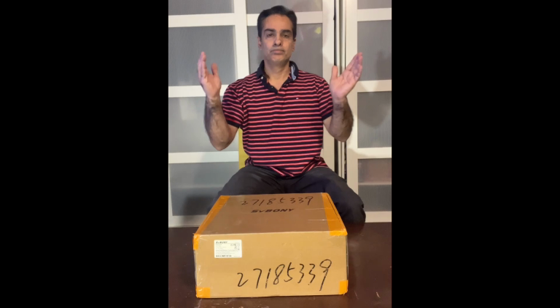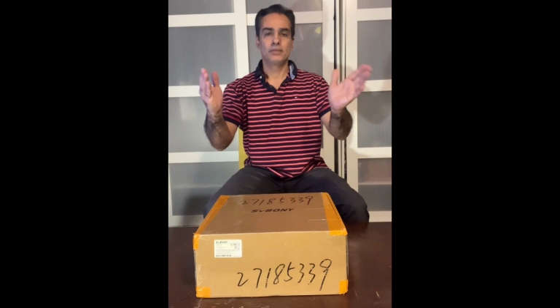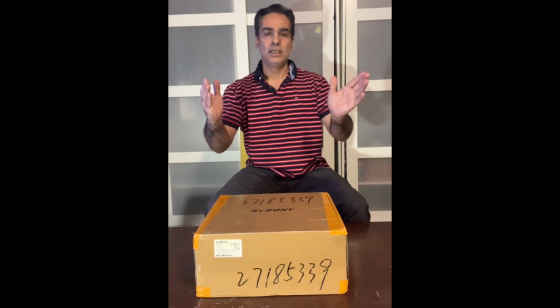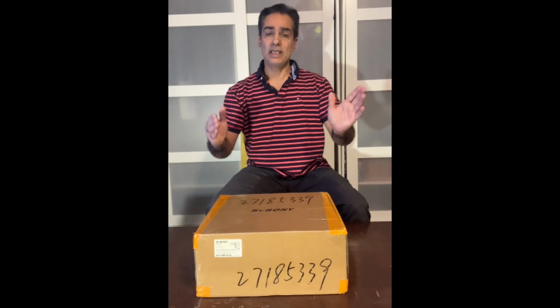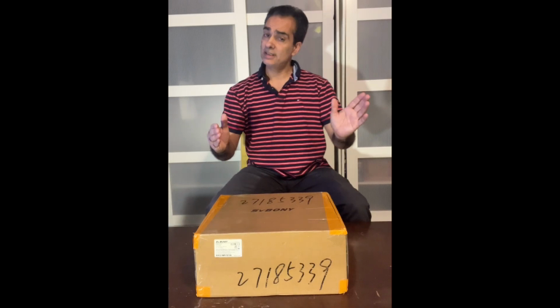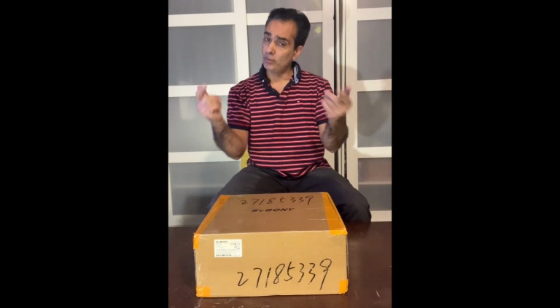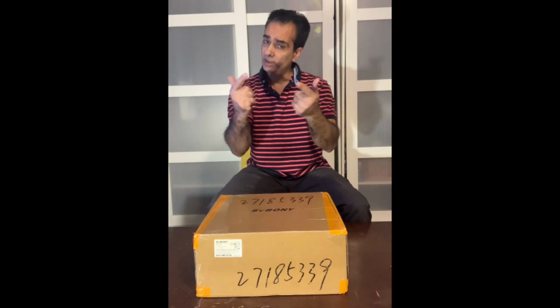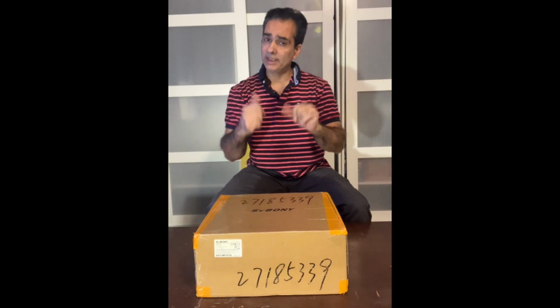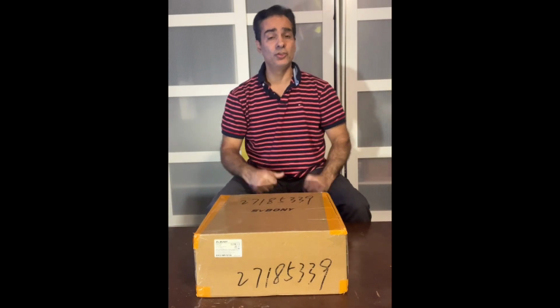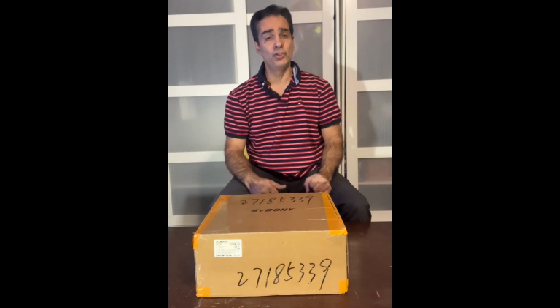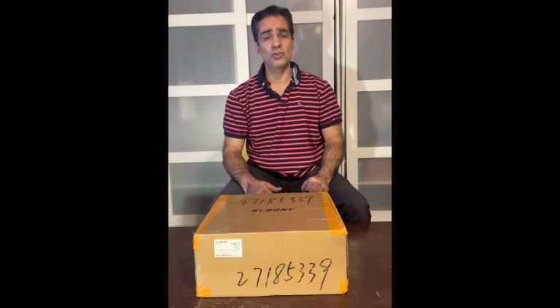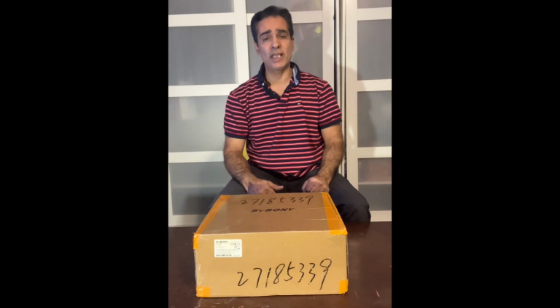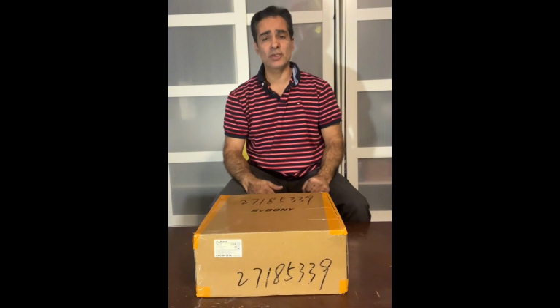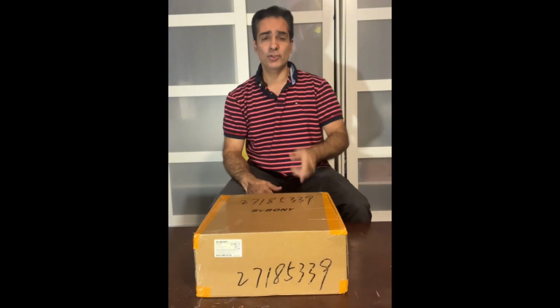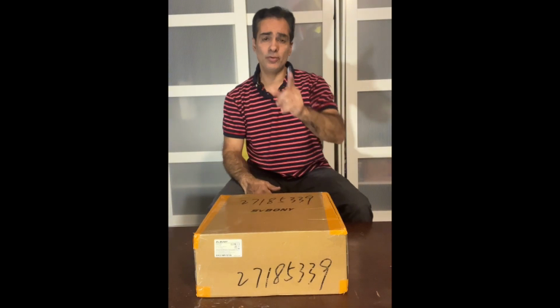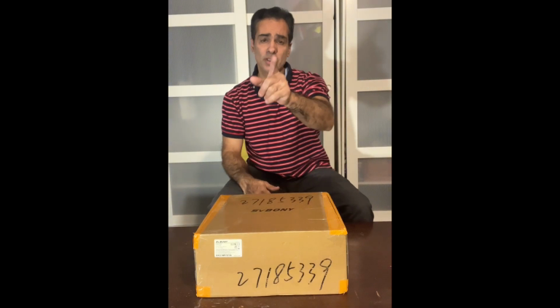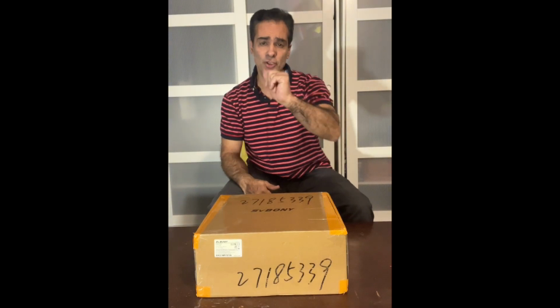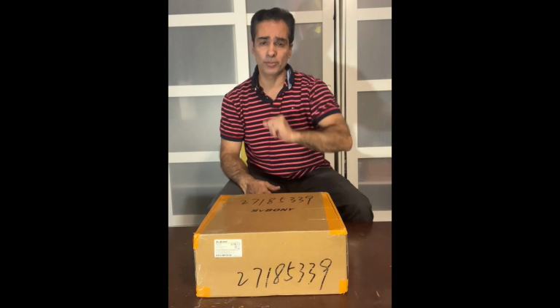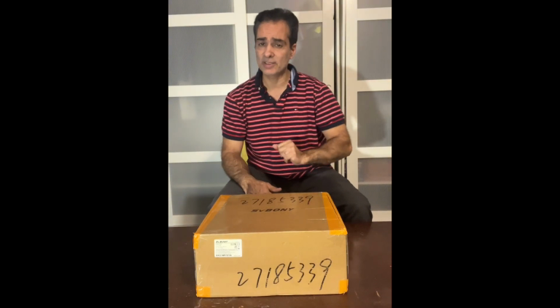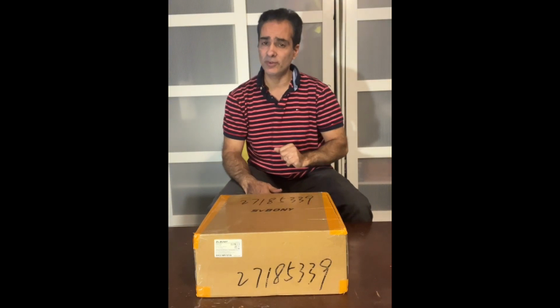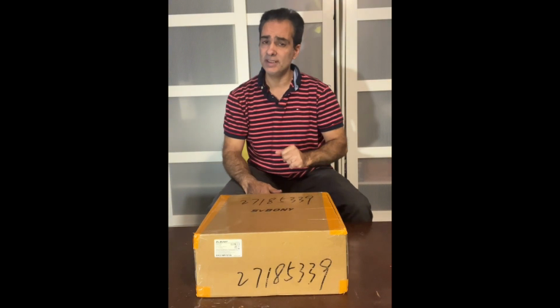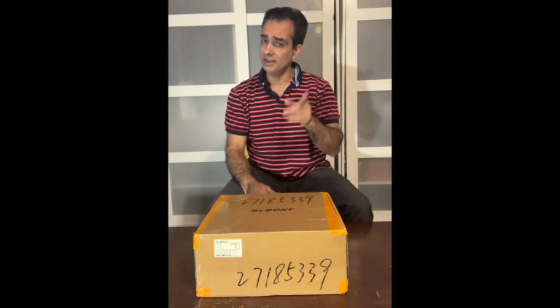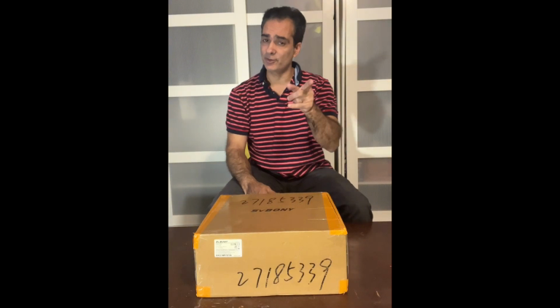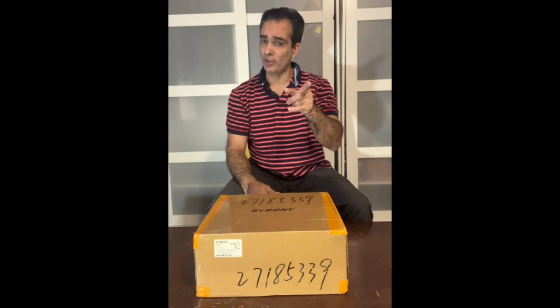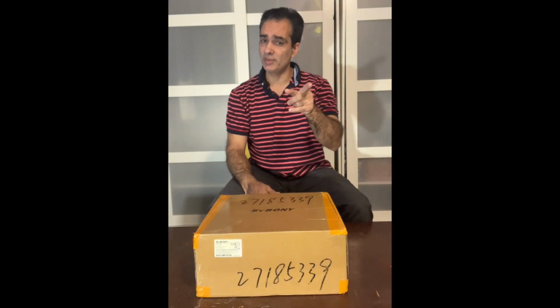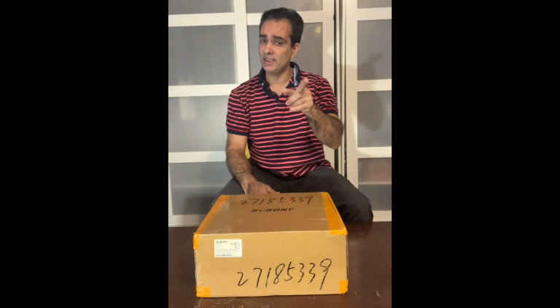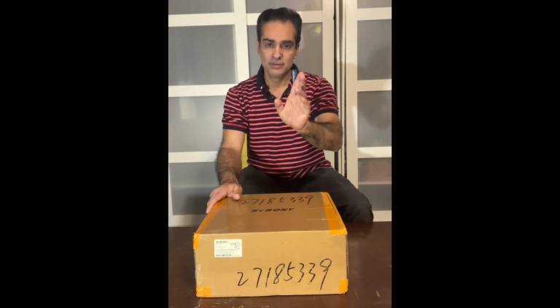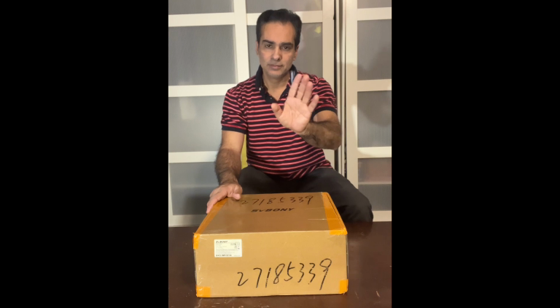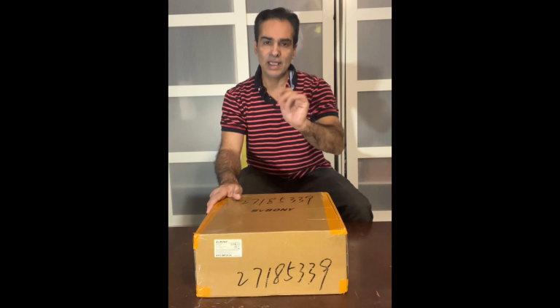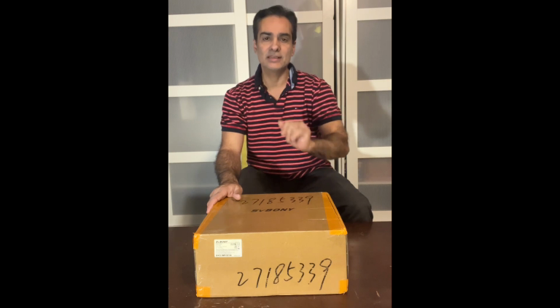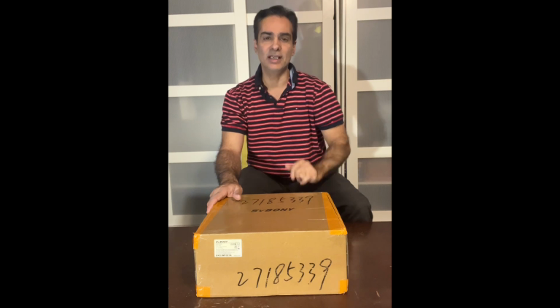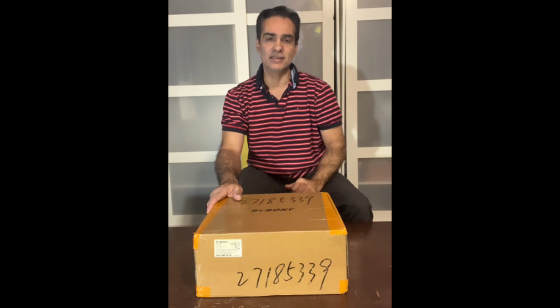Hey guys, welcome back to the Joe Jaguar Show, your best friend in astronomy and science.